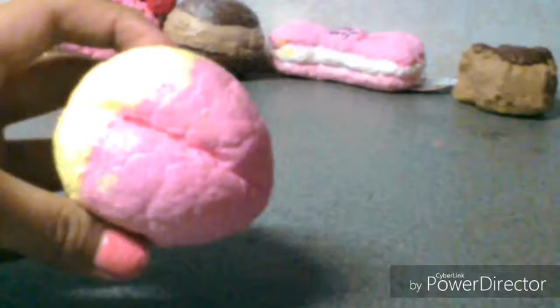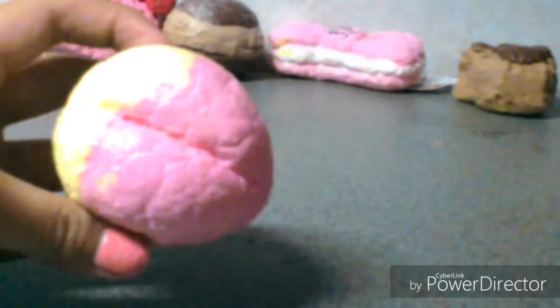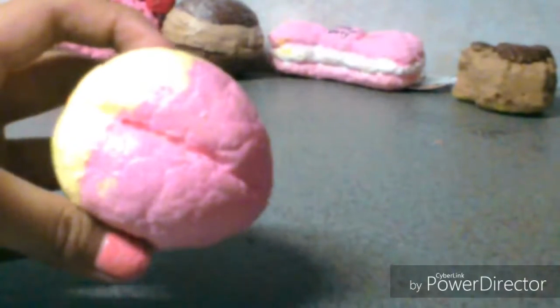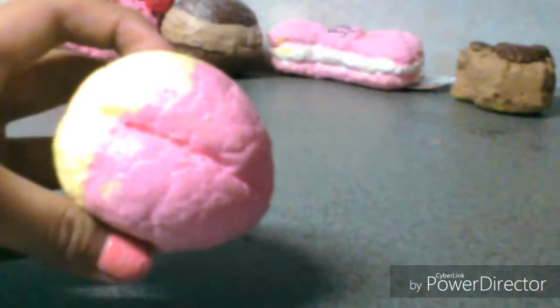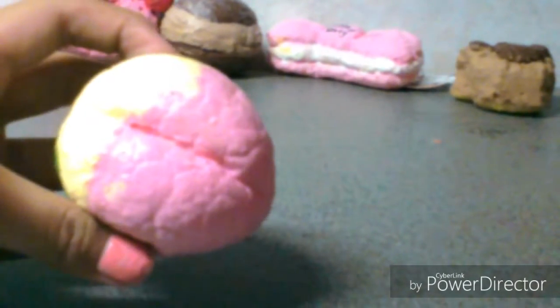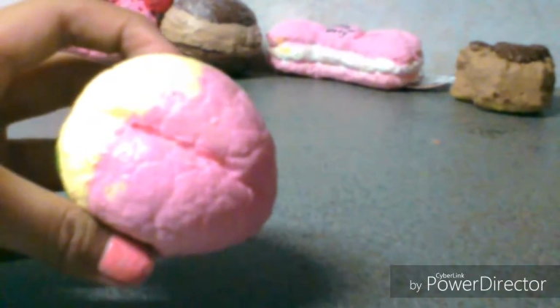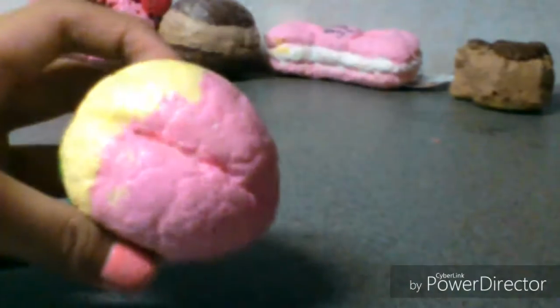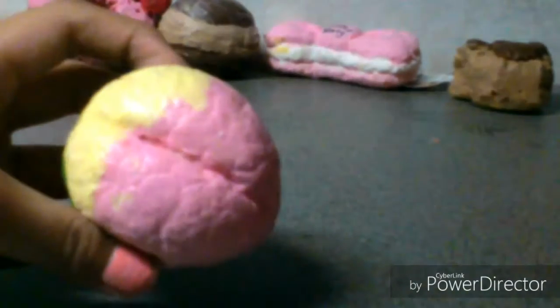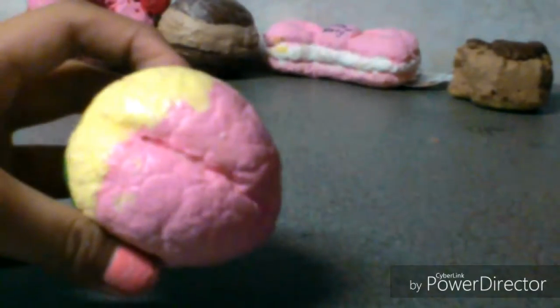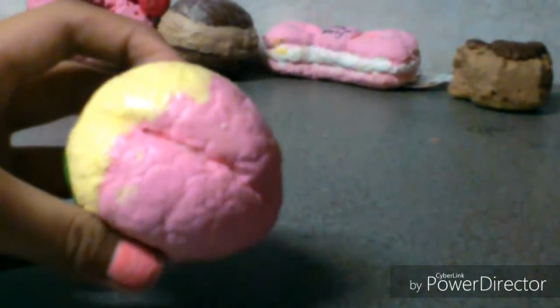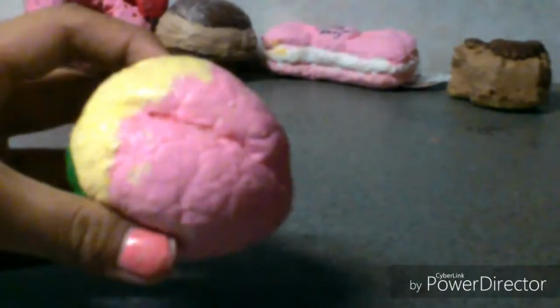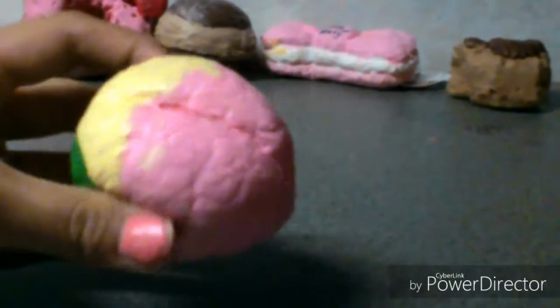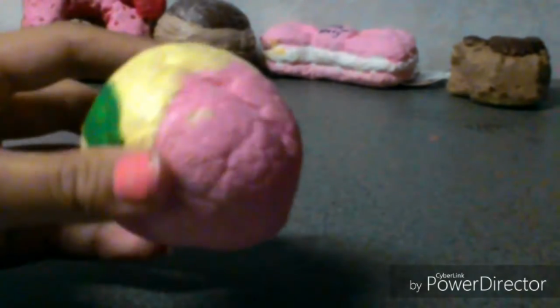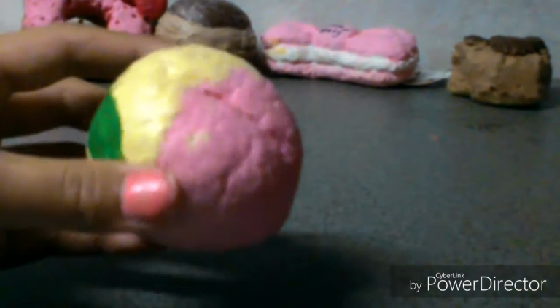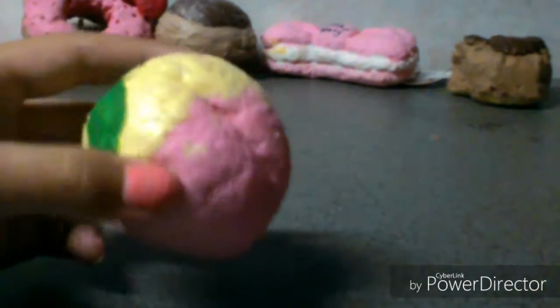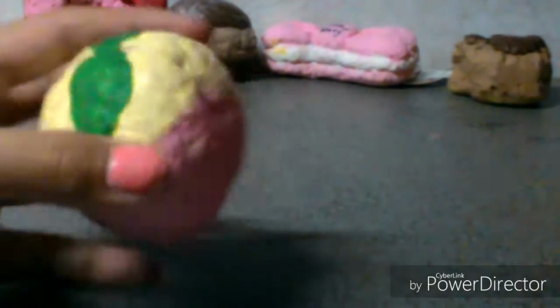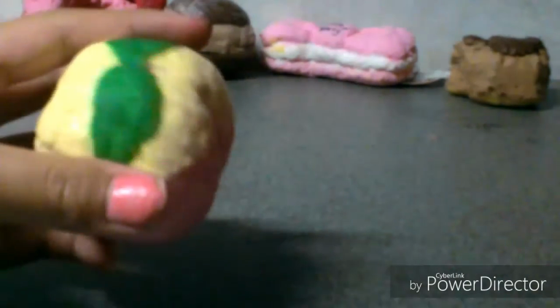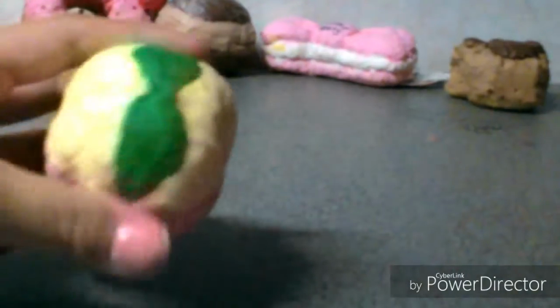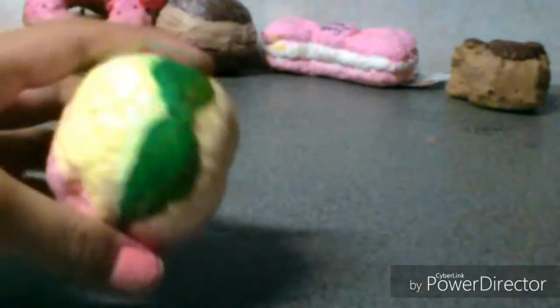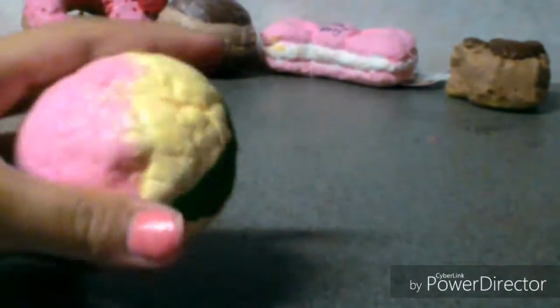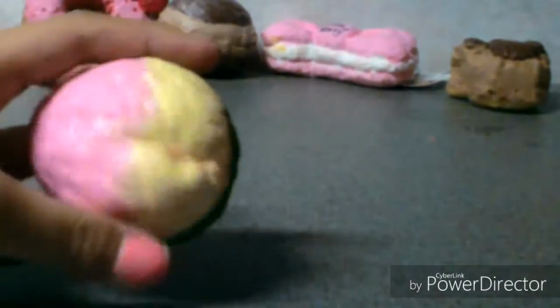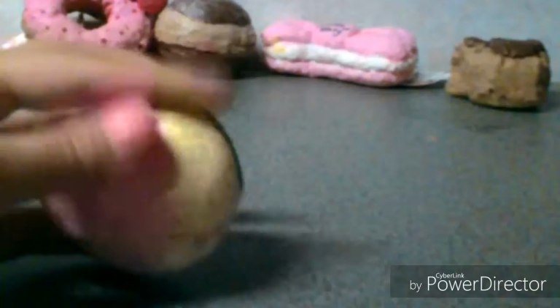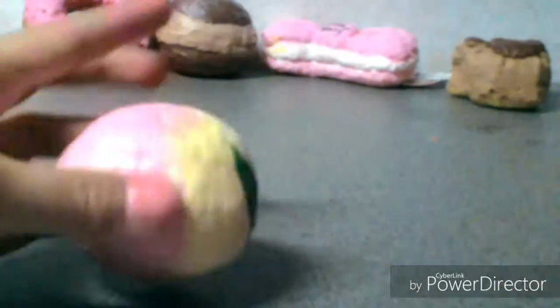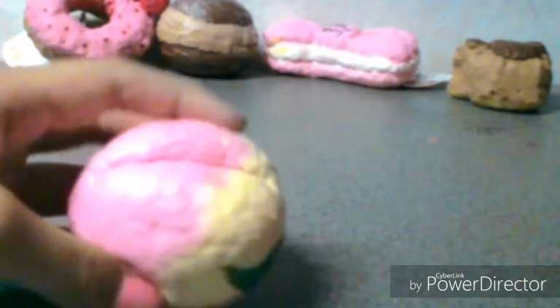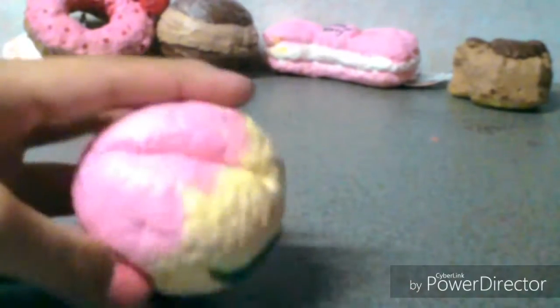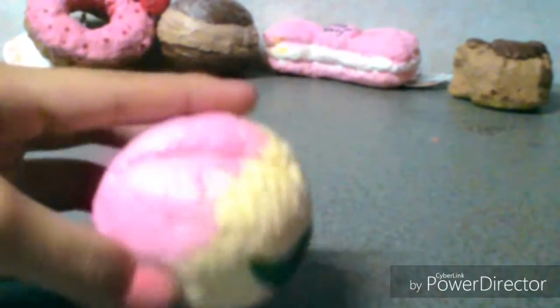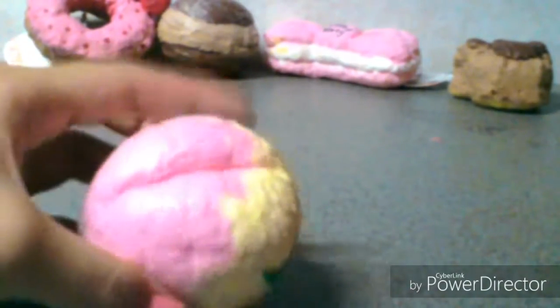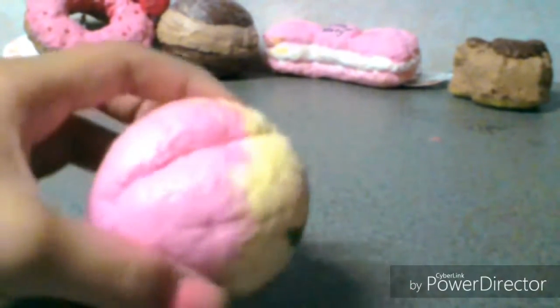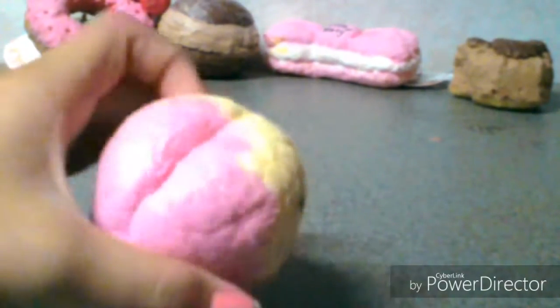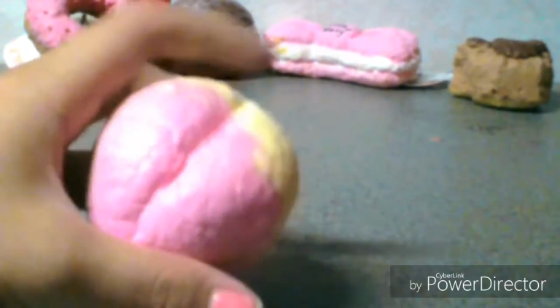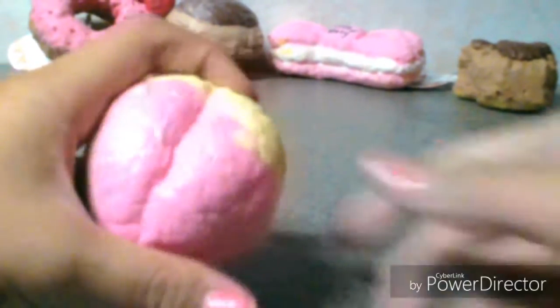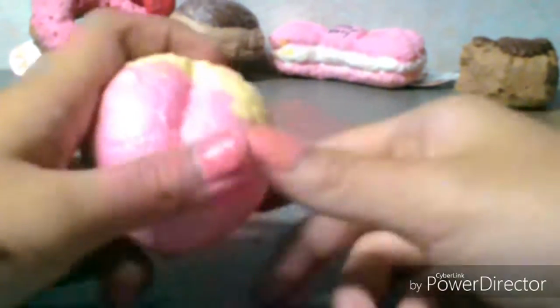This is the eyeball peach squishy, and this one is one of my favorites because it's really soft and squishy.